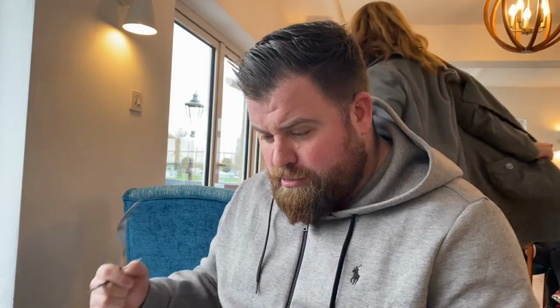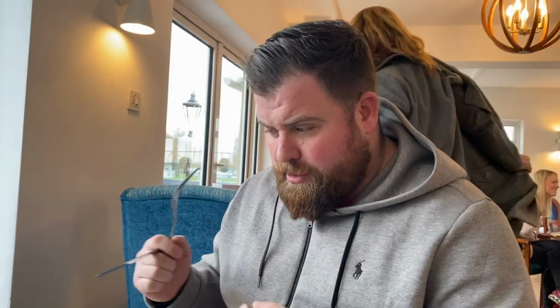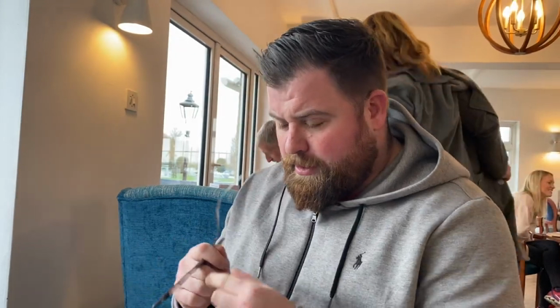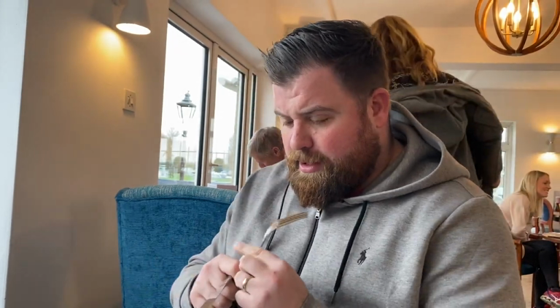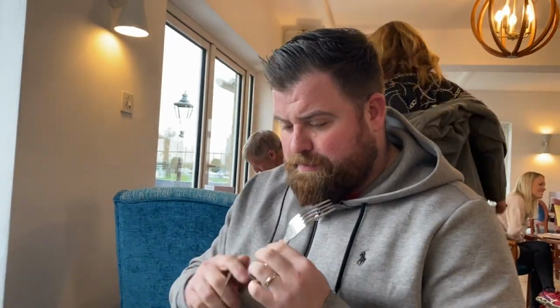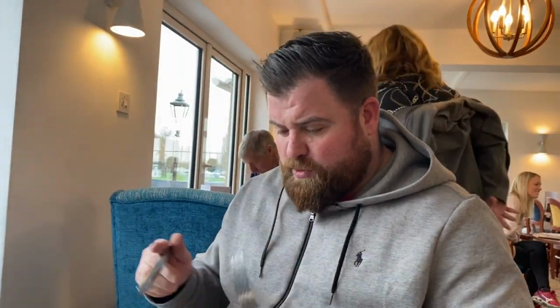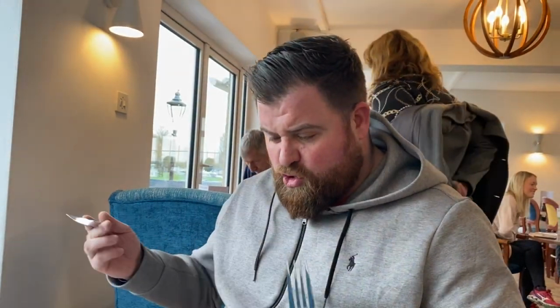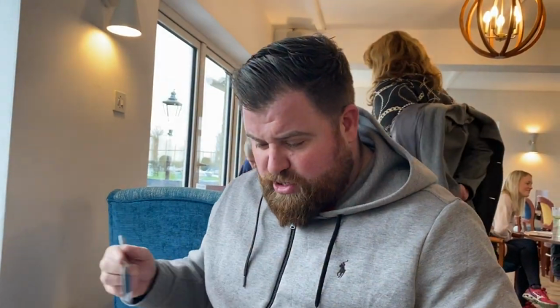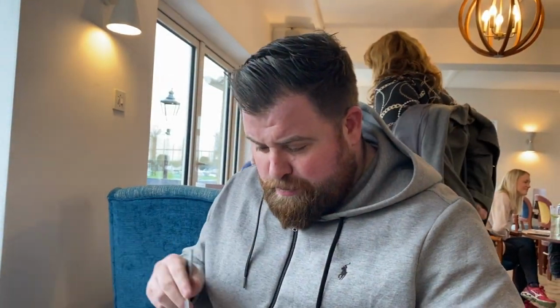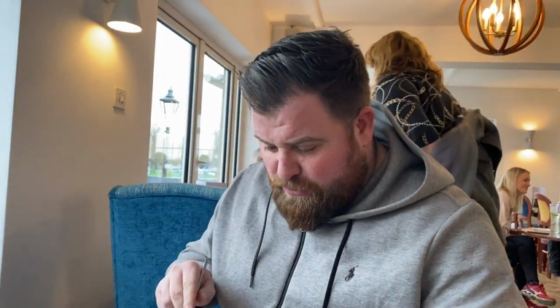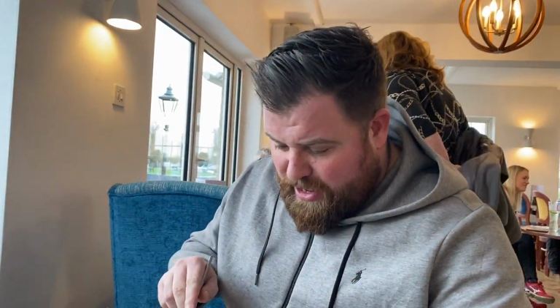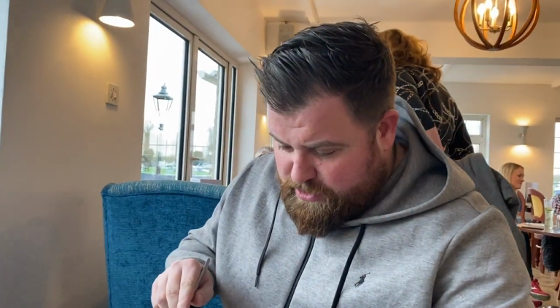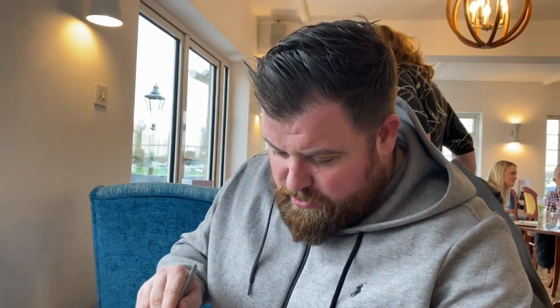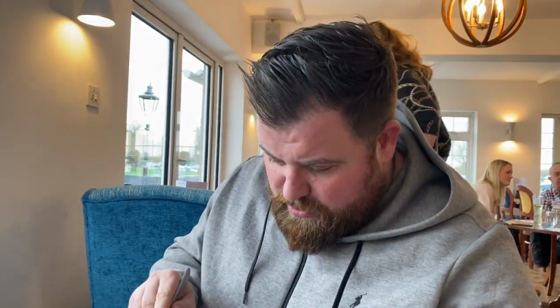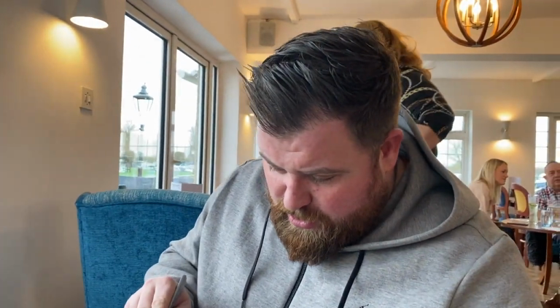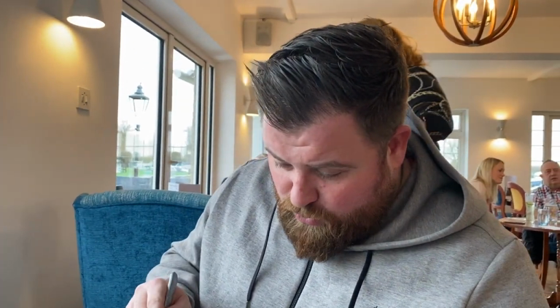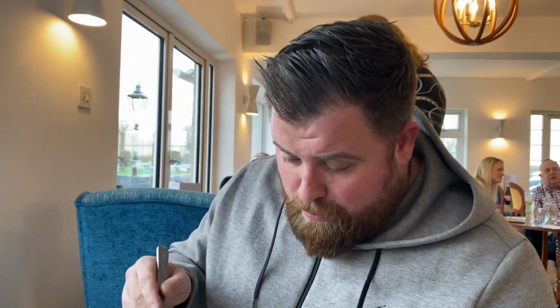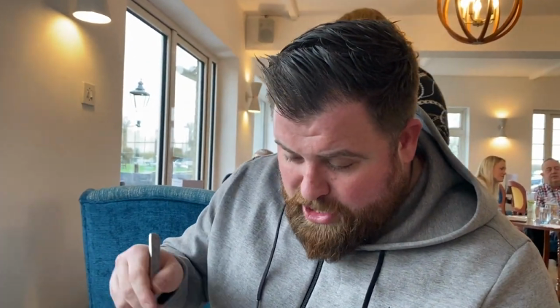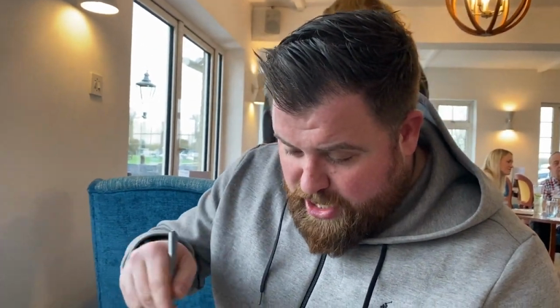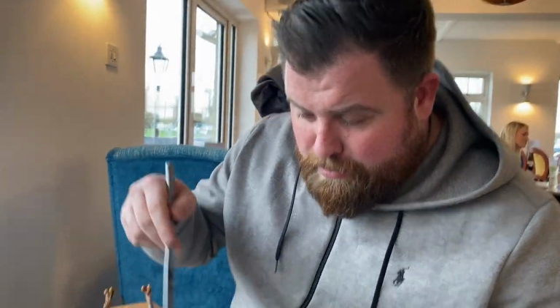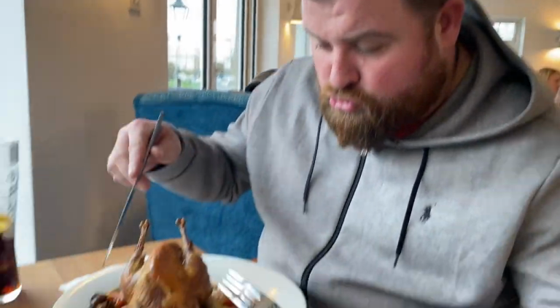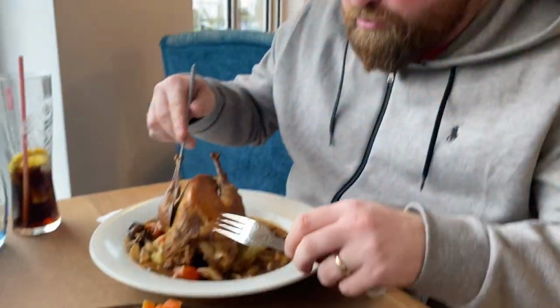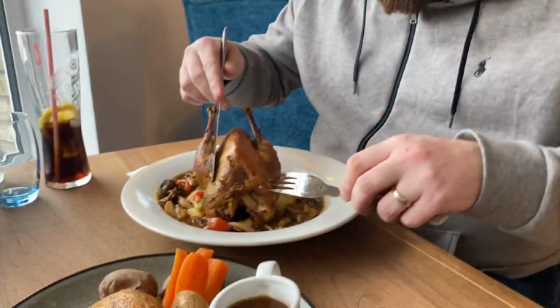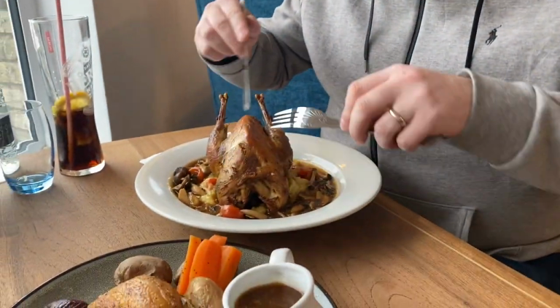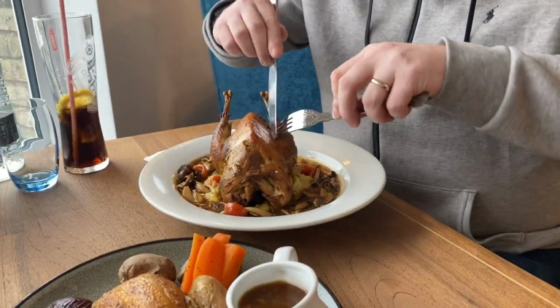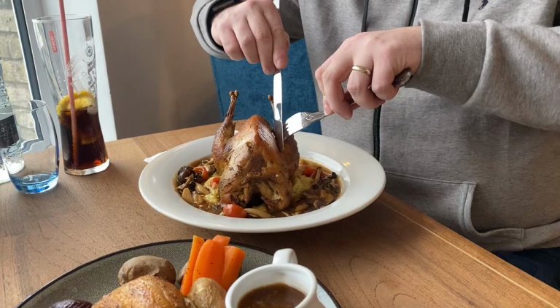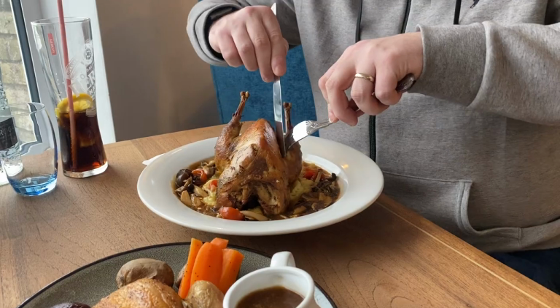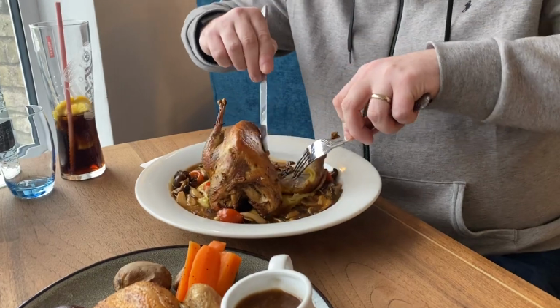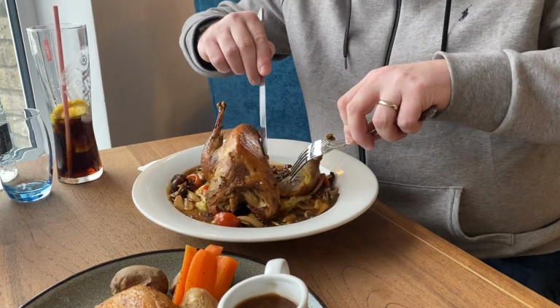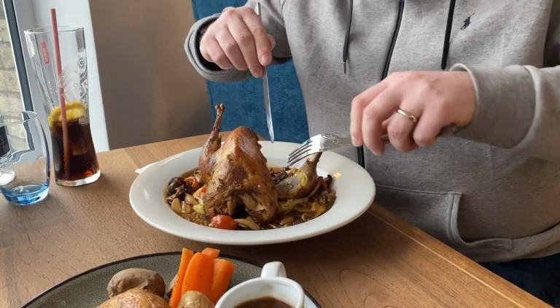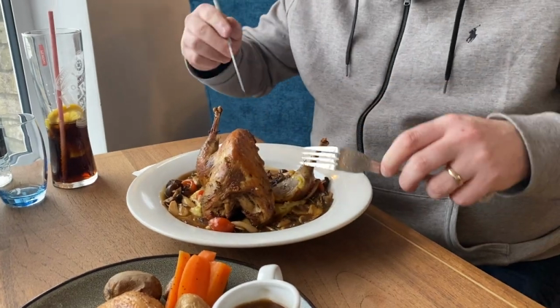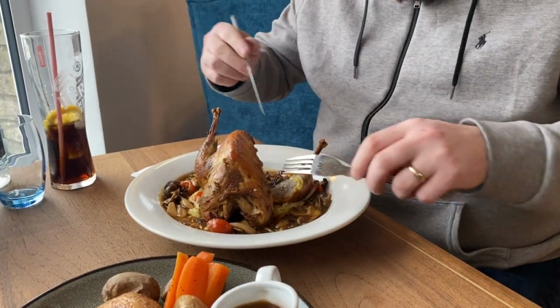...old-fashioned type winter warmer food, you know. Juicy, big flavours. I've got mash here, mushroom stew. Oh, wow.